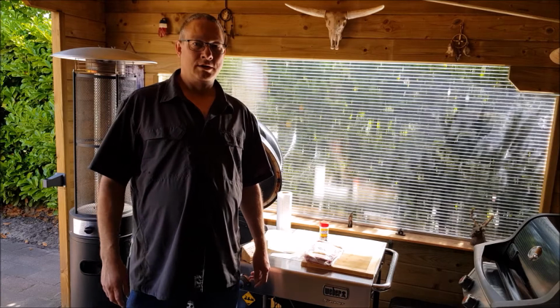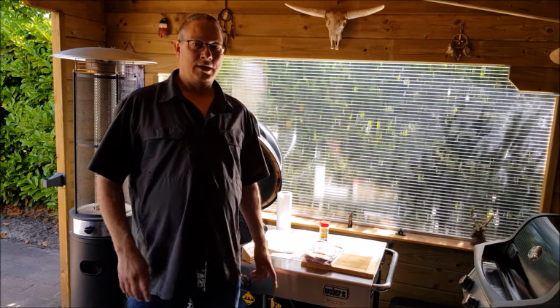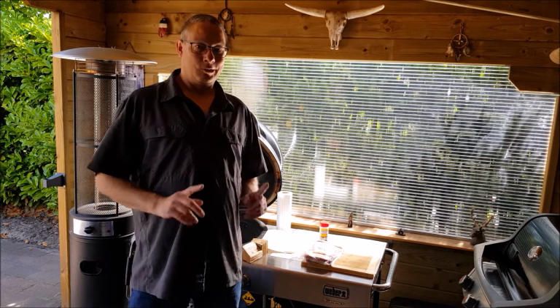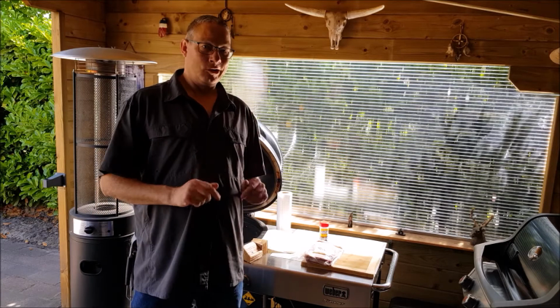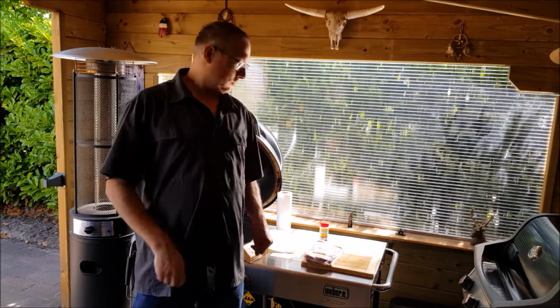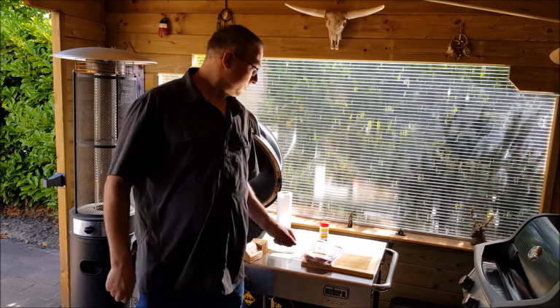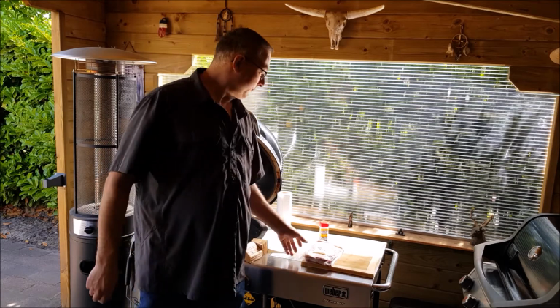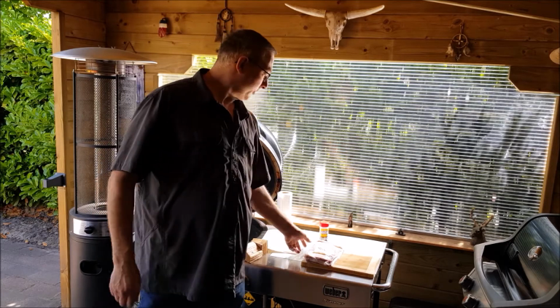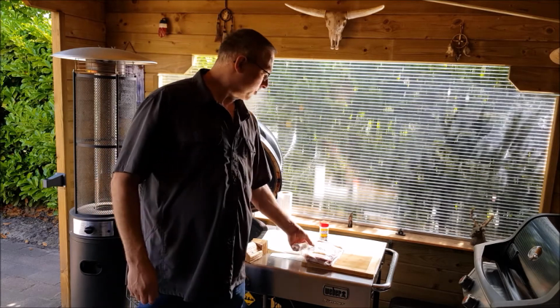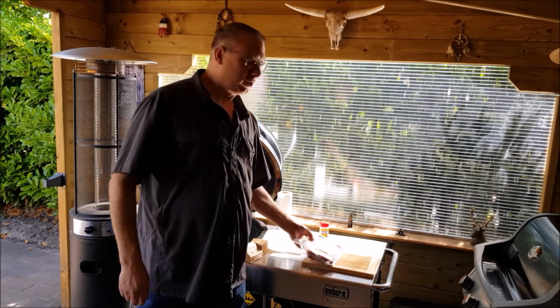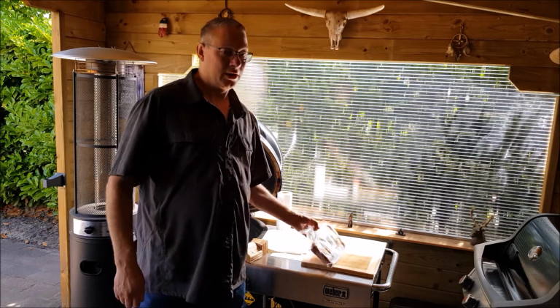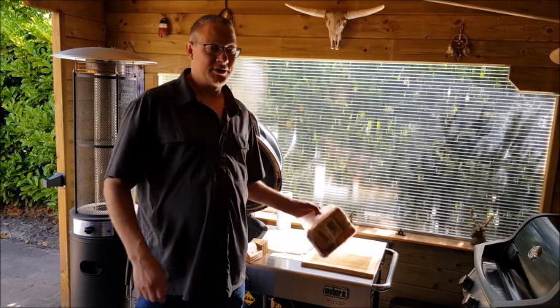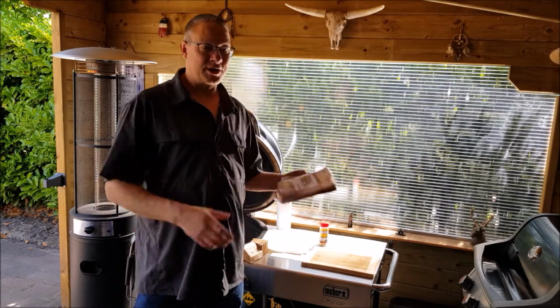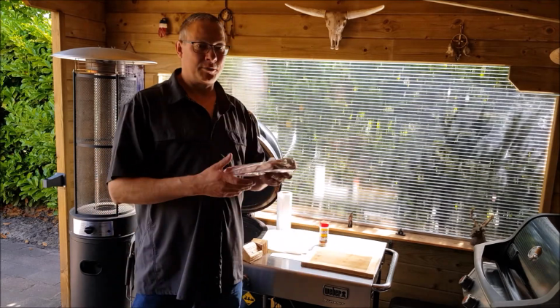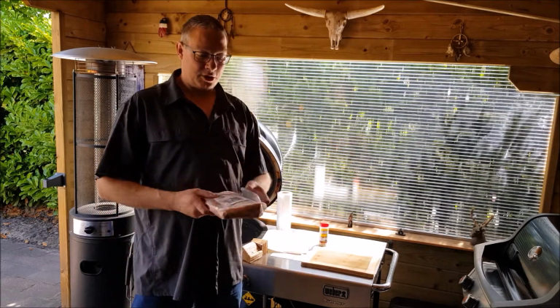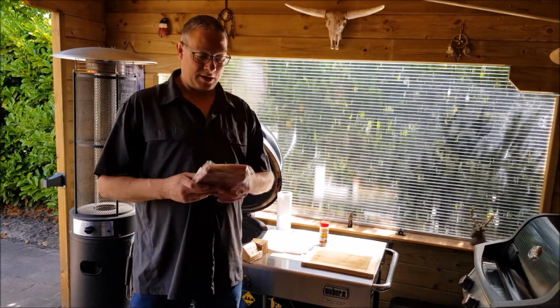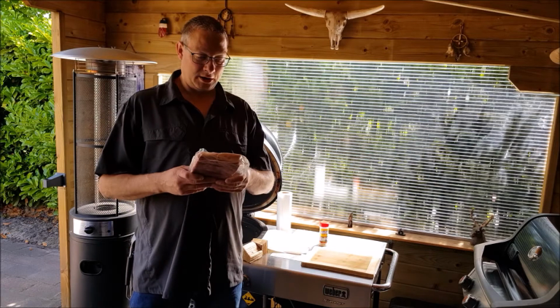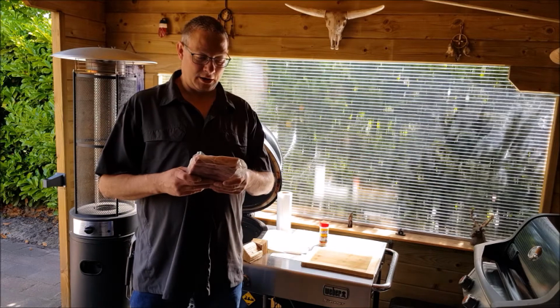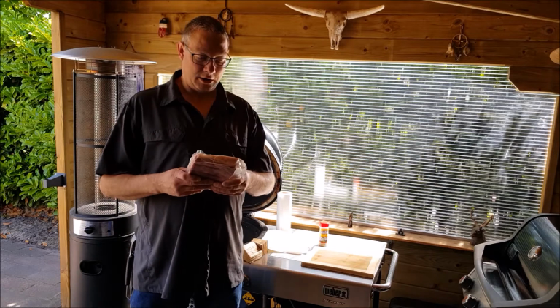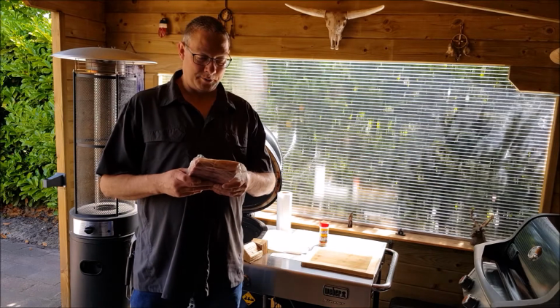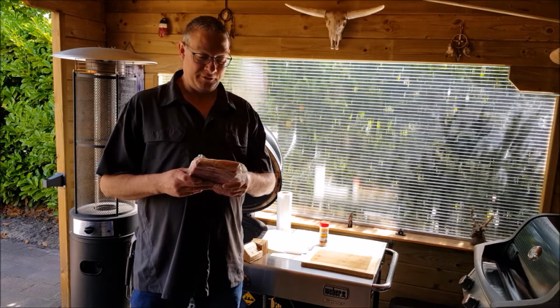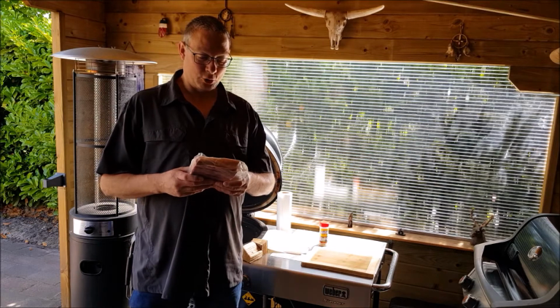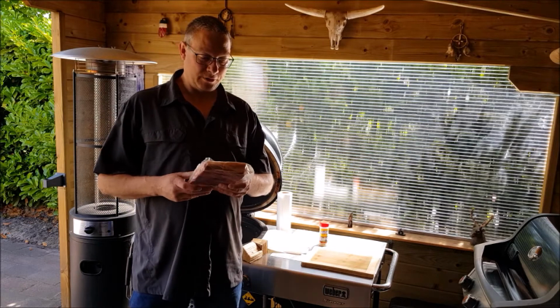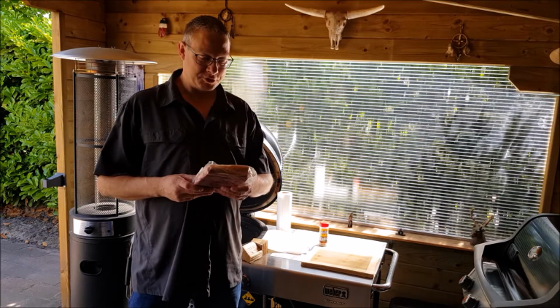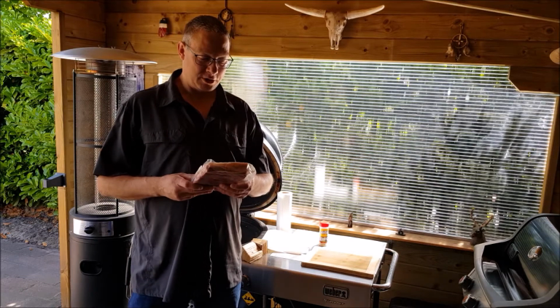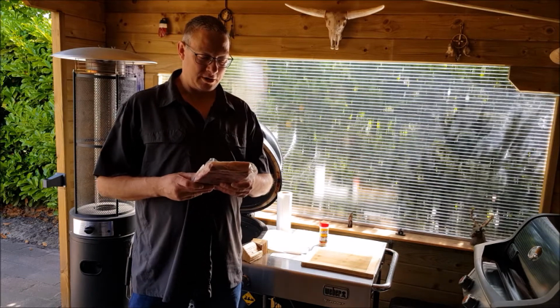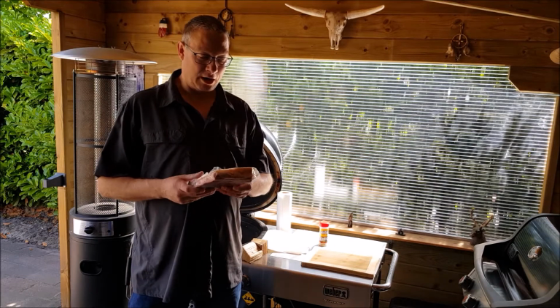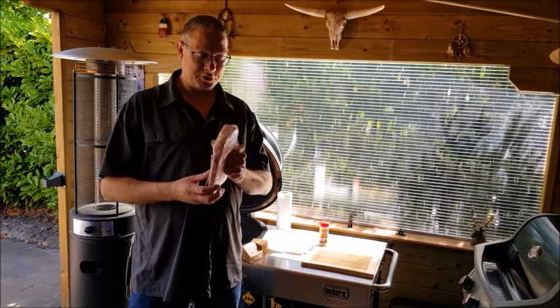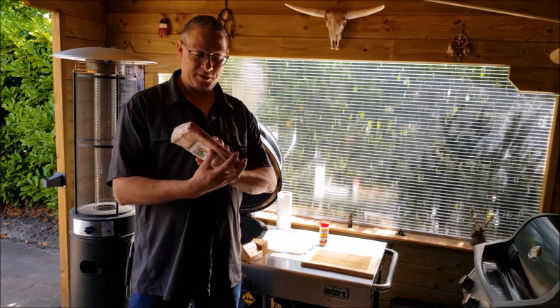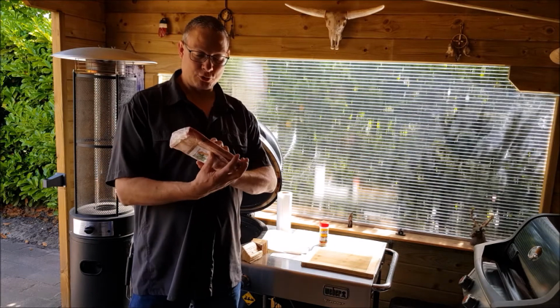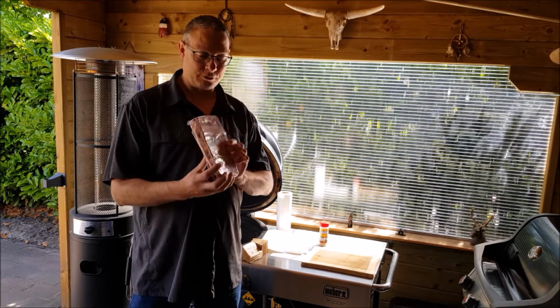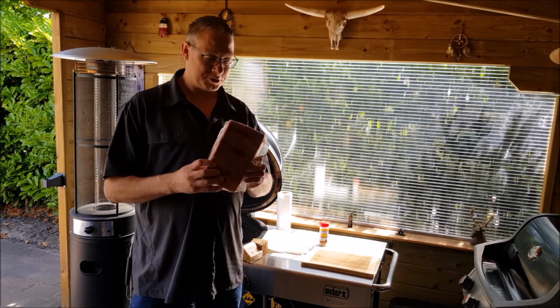Hi y'all, it's time for another cook. This time I'm going to make beef short ribs — Irish beef short ribs.